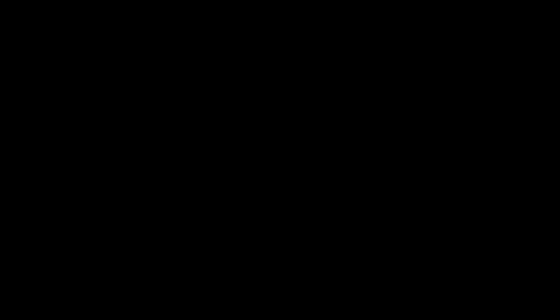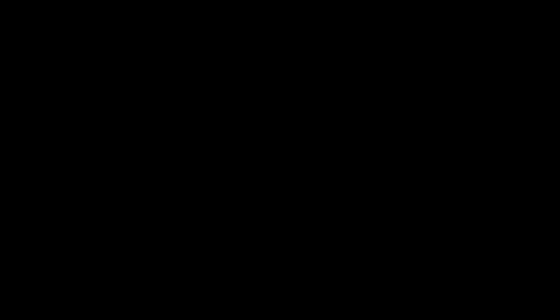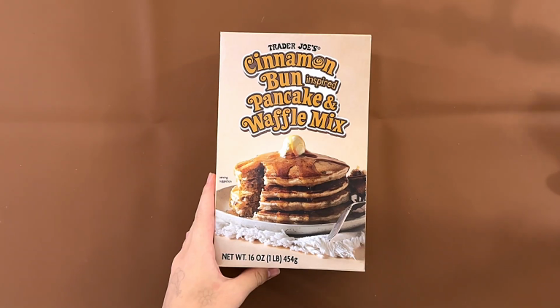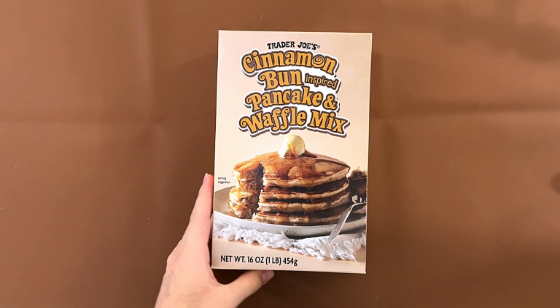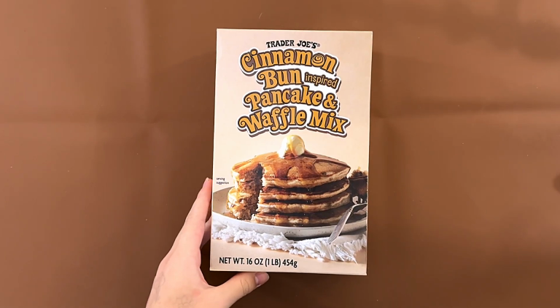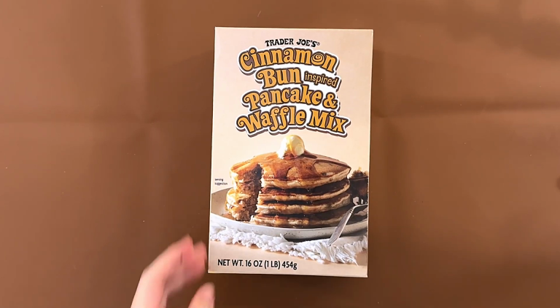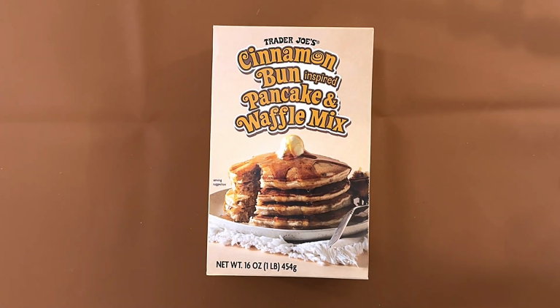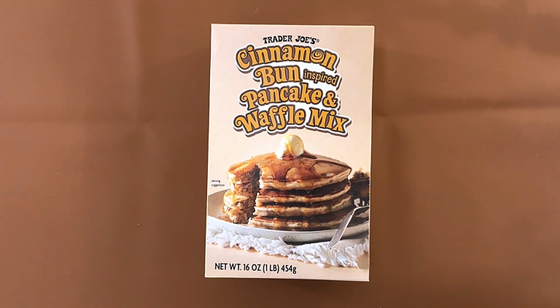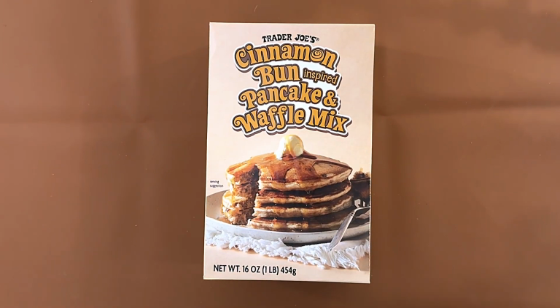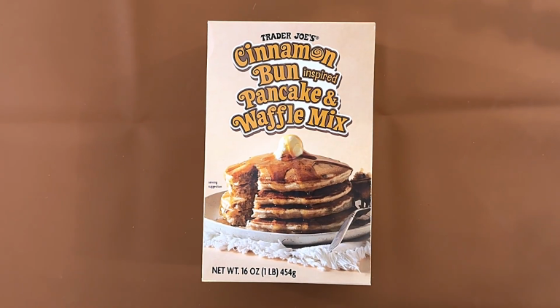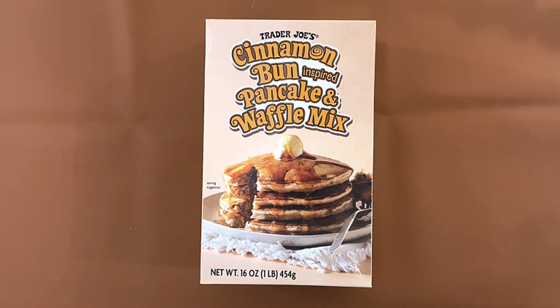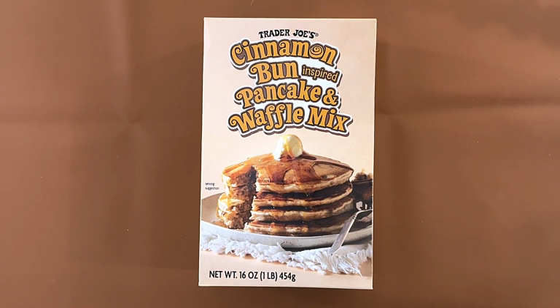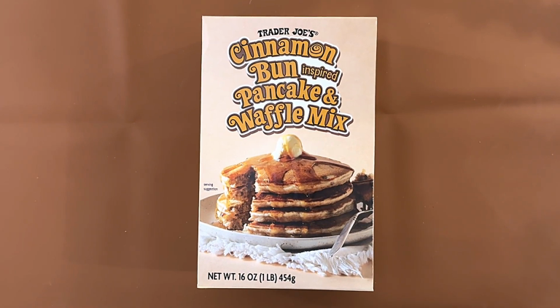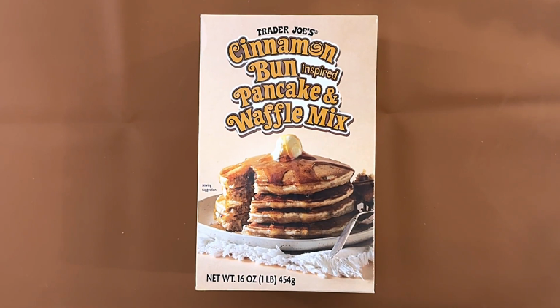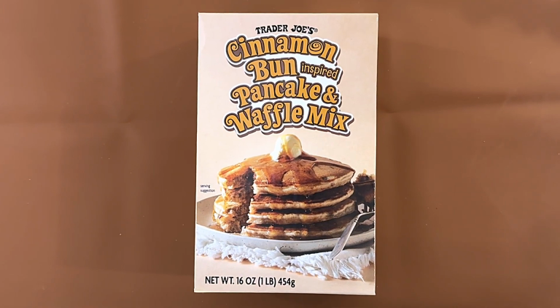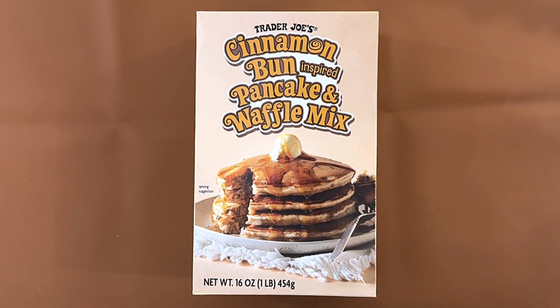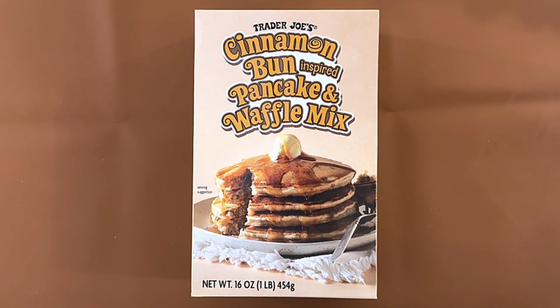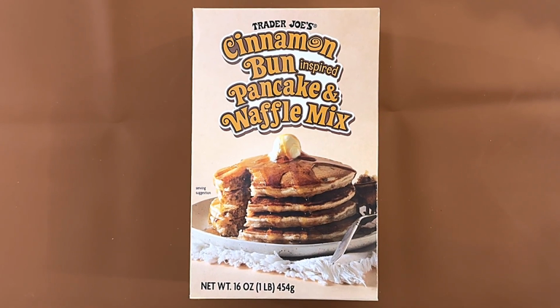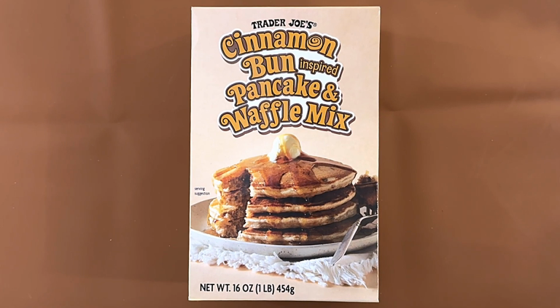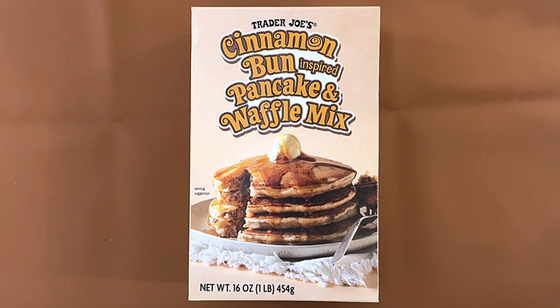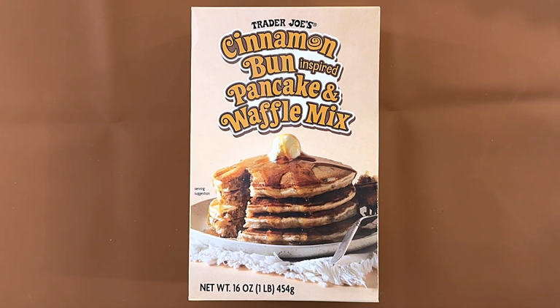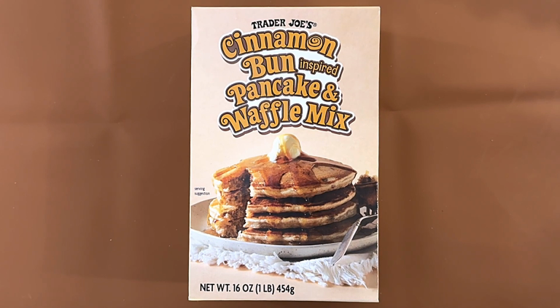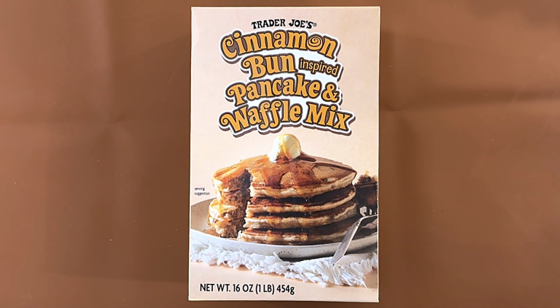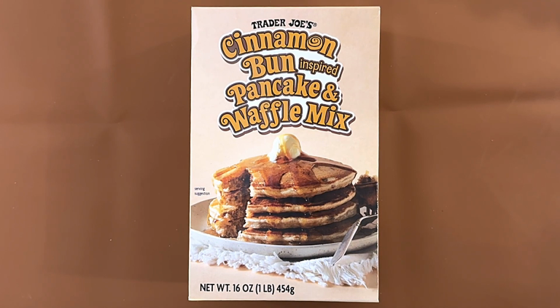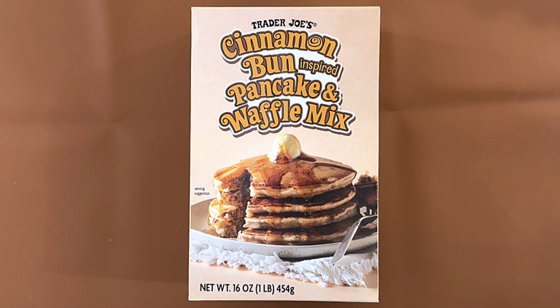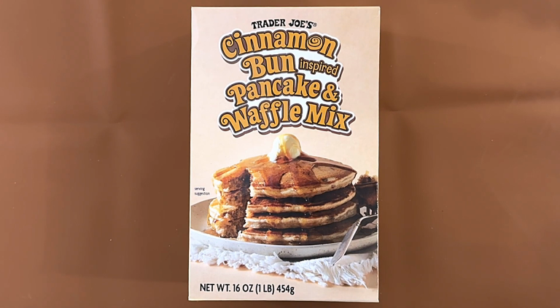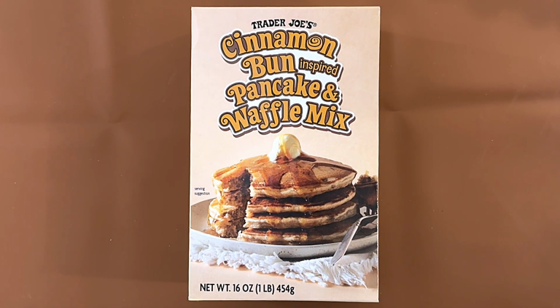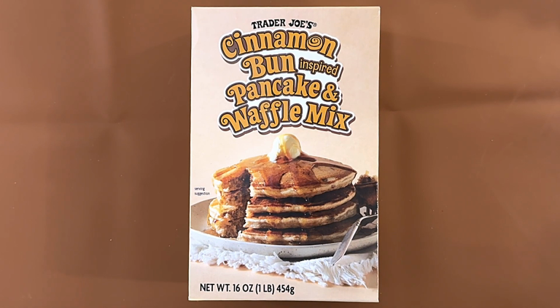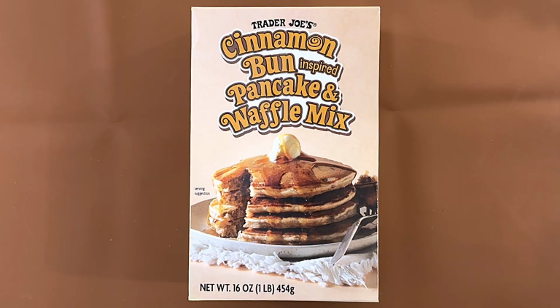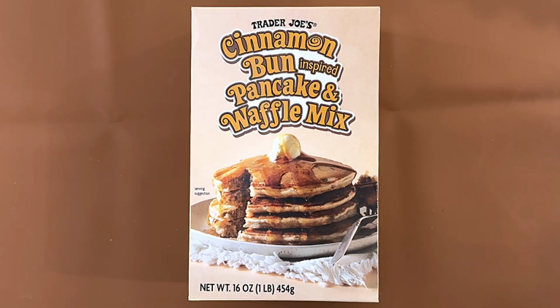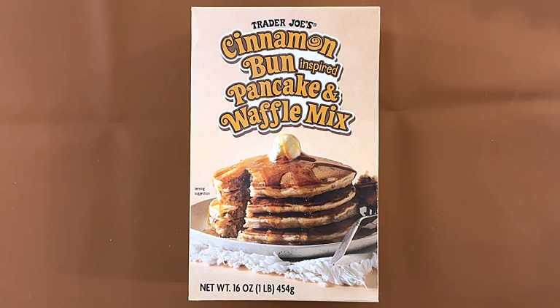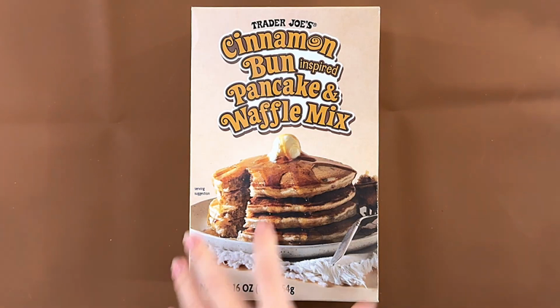Hello tiny reviewer friends. Today I will be reviewing Trader Joe's cinnamon bun inspired pancake and waffle mix.